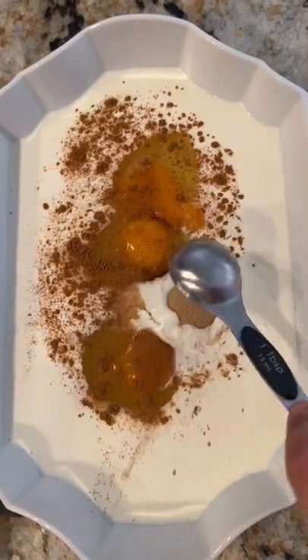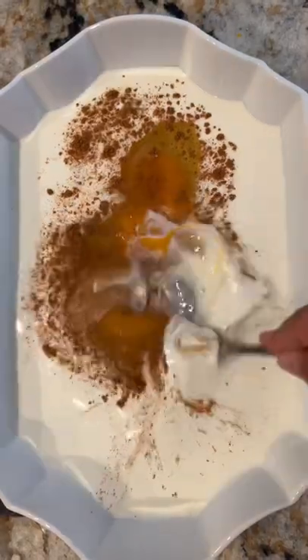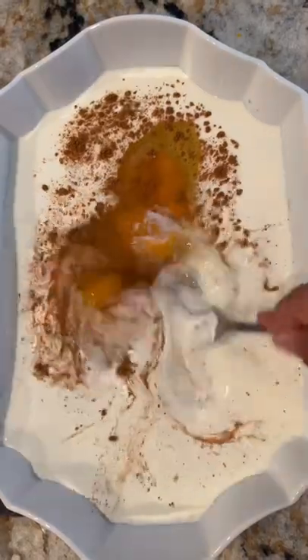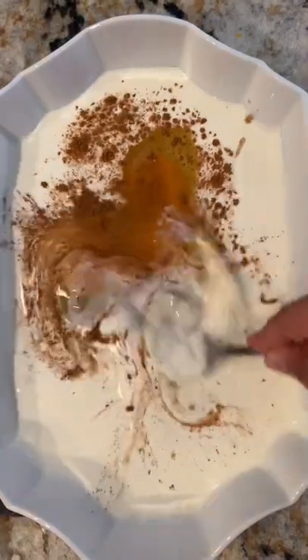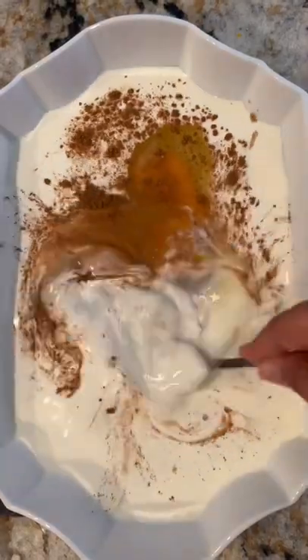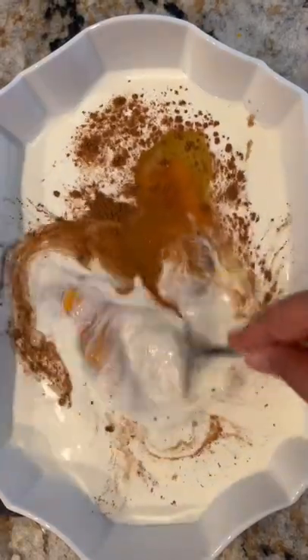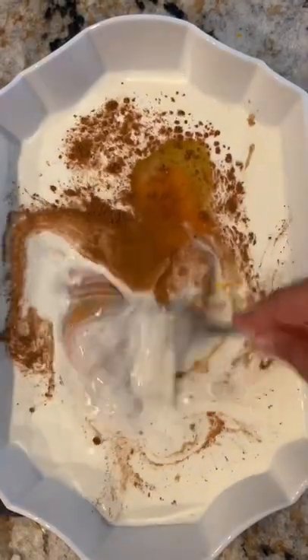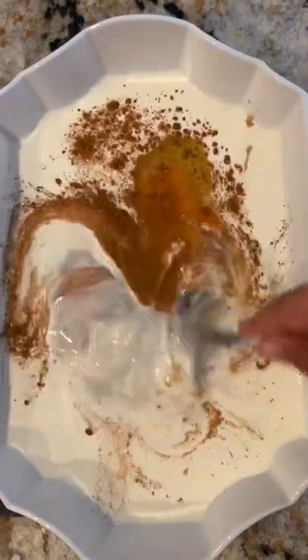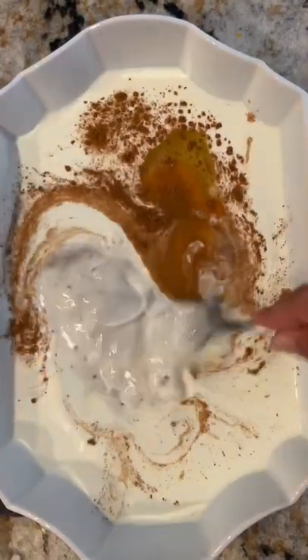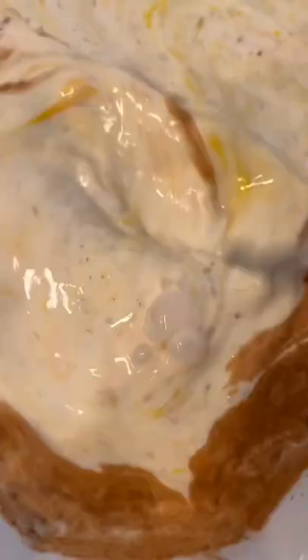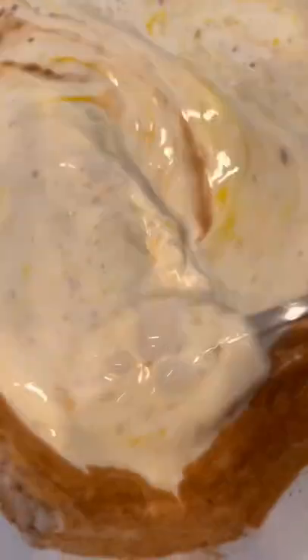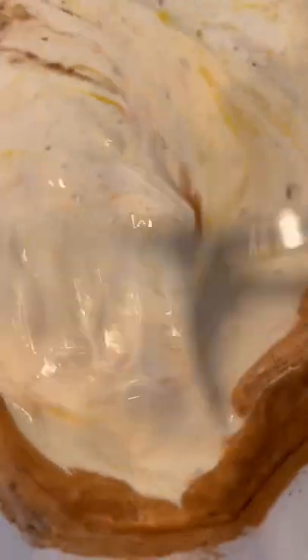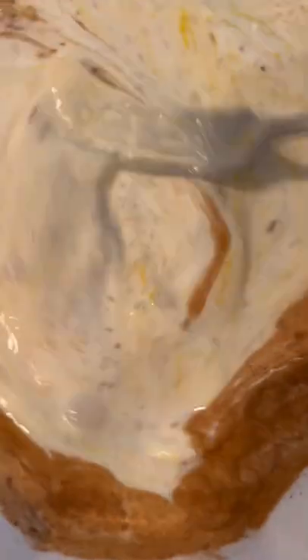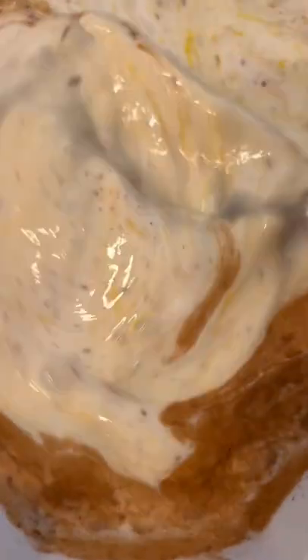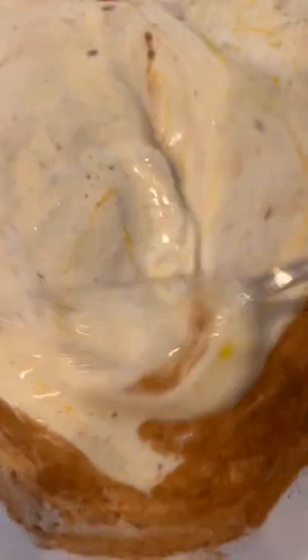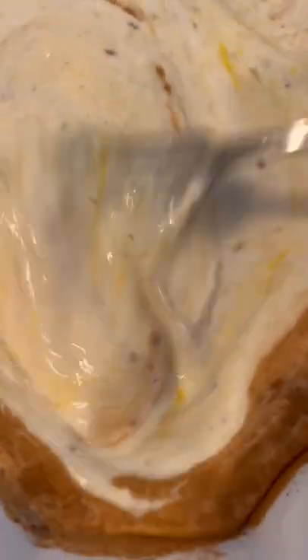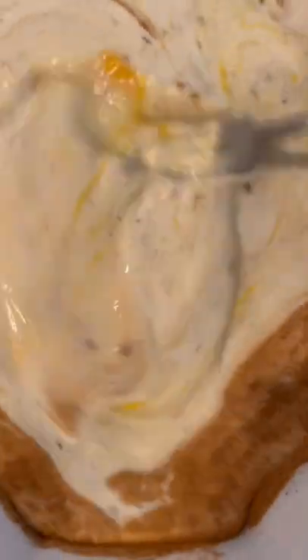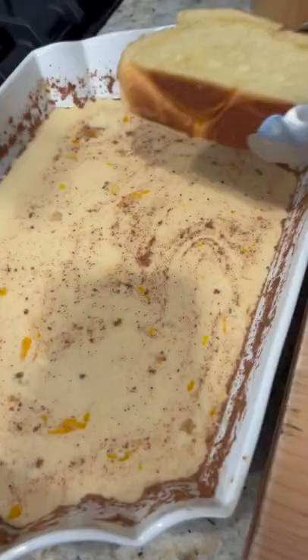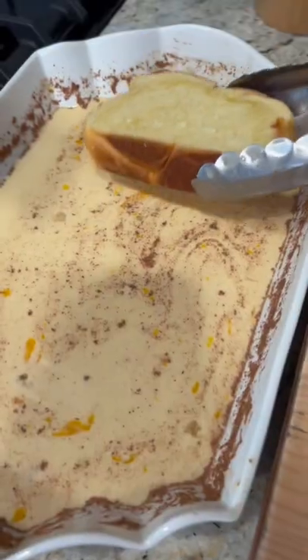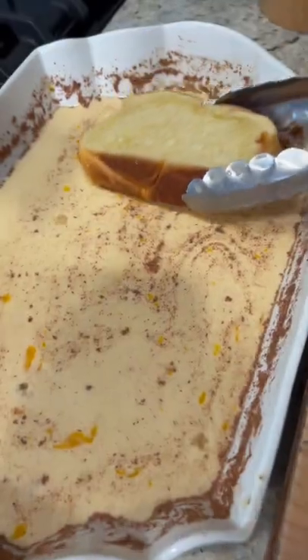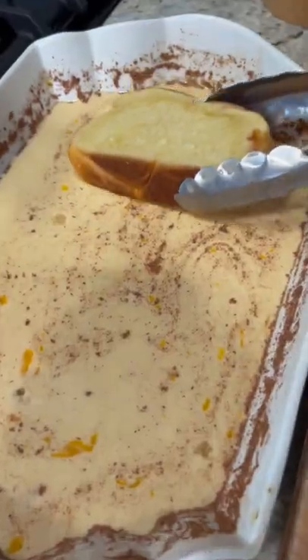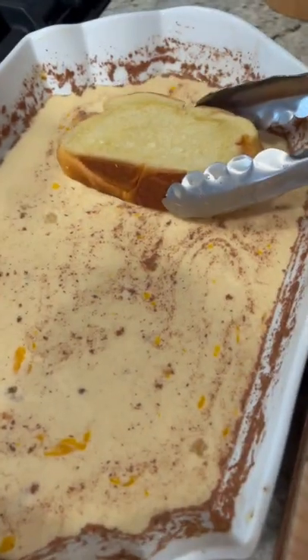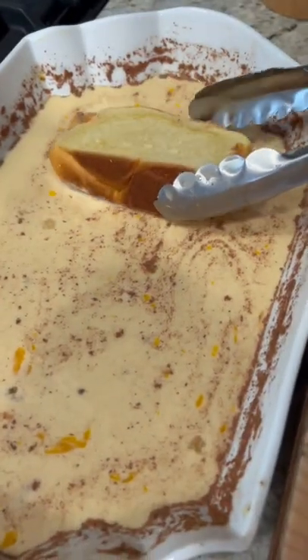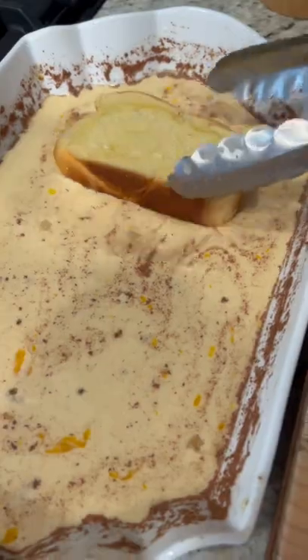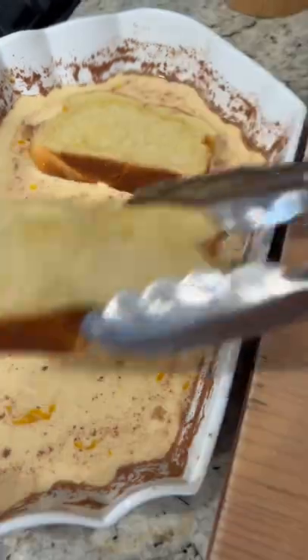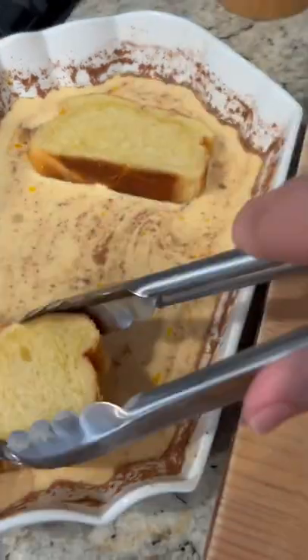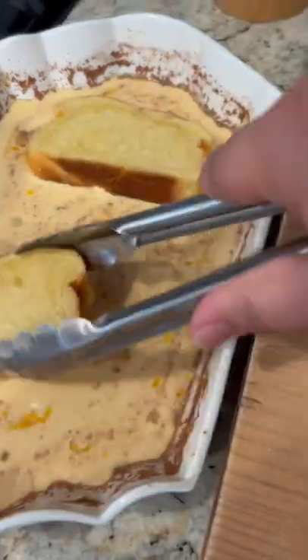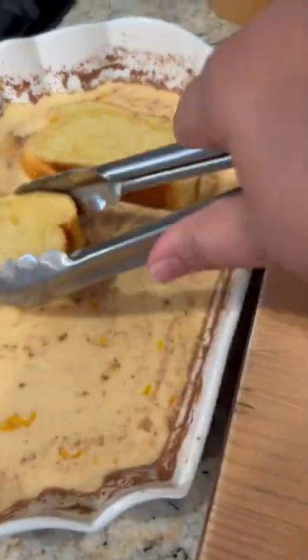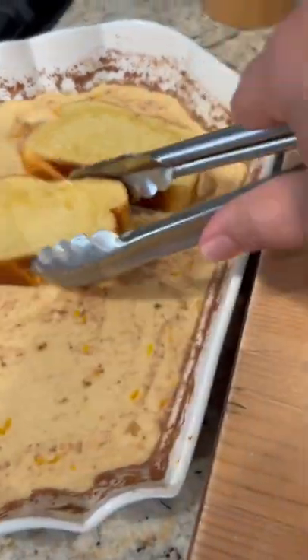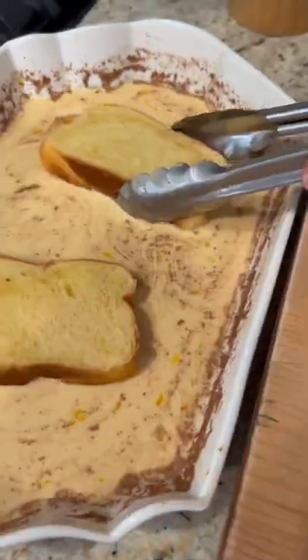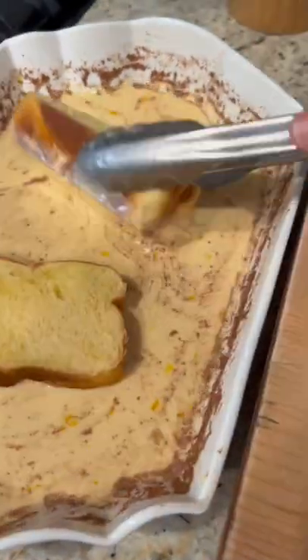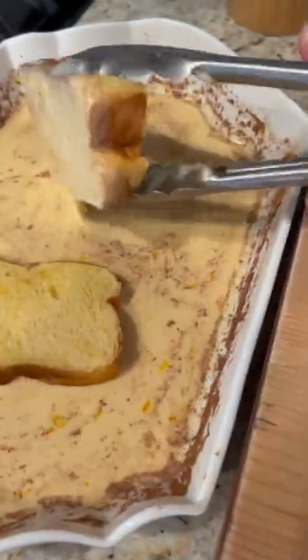Before adding in my vanilla bean paste I like to add some cooking spray onto my measuring spoon, that way the paste slides right off.